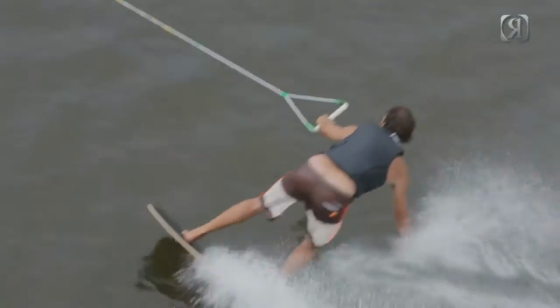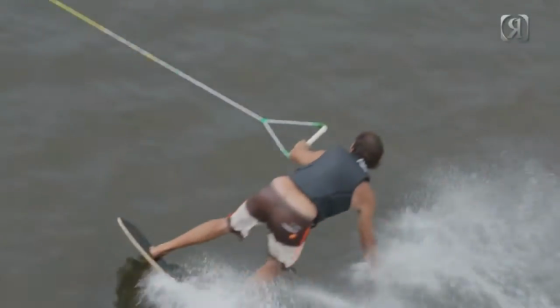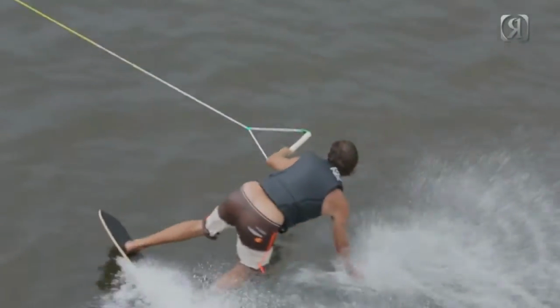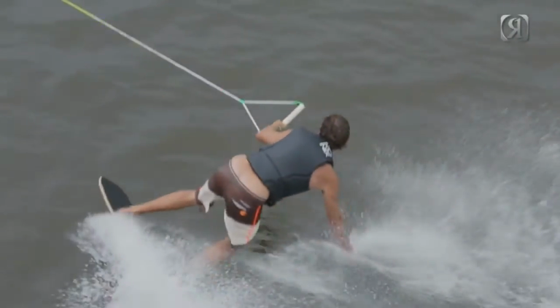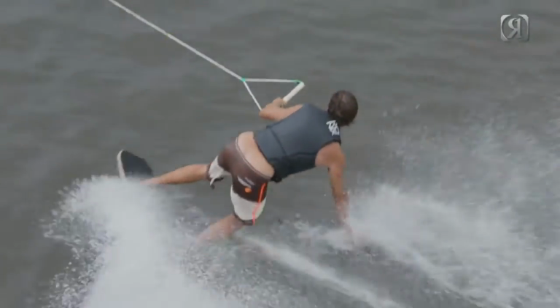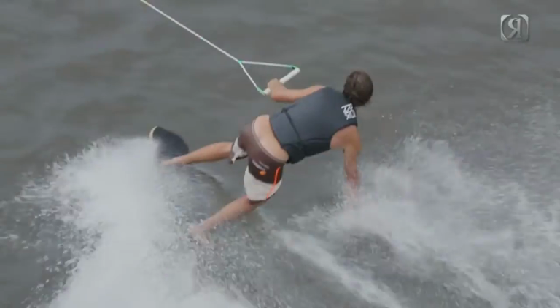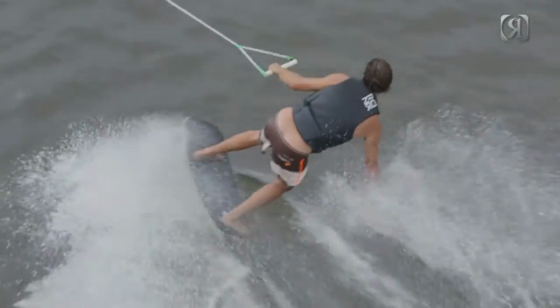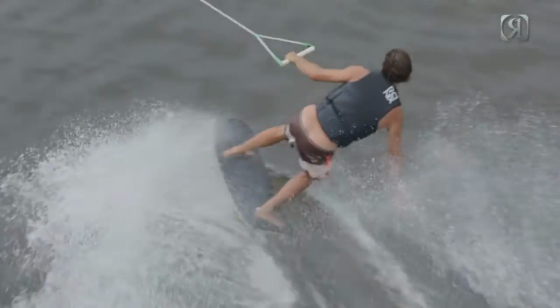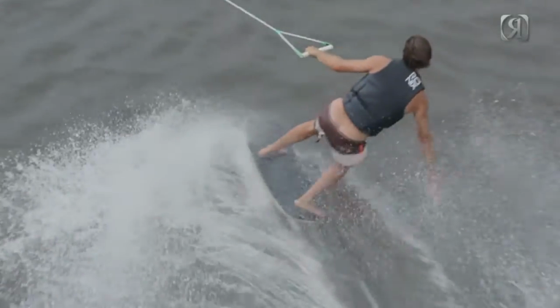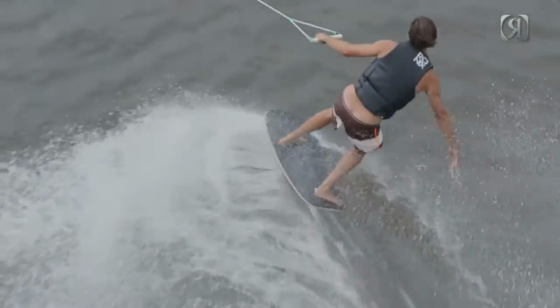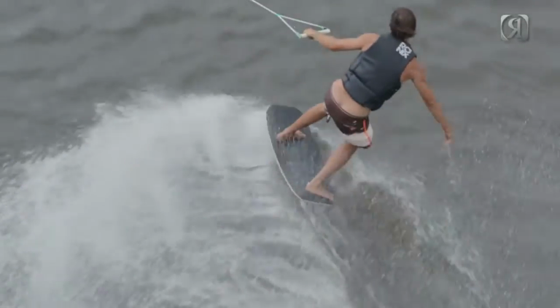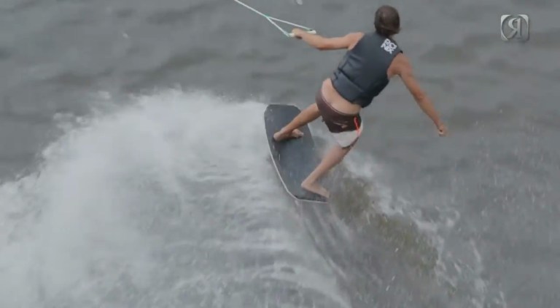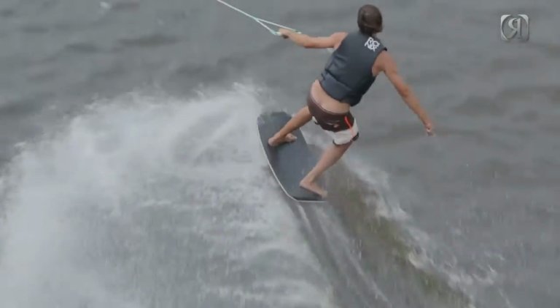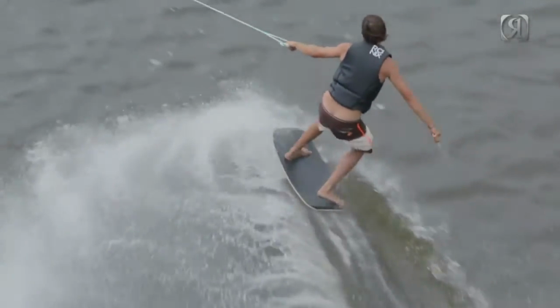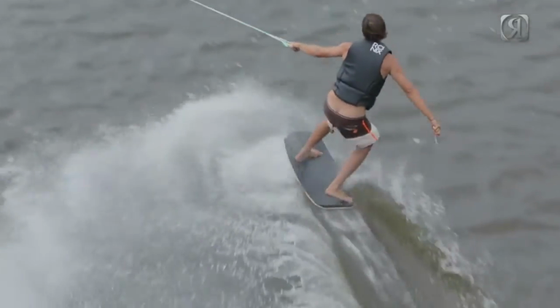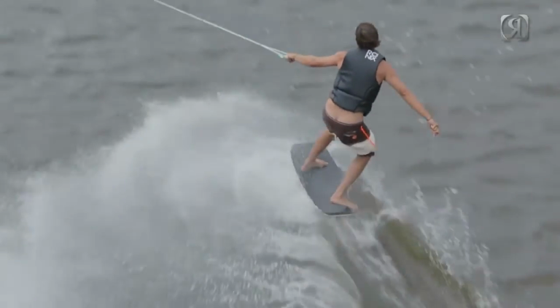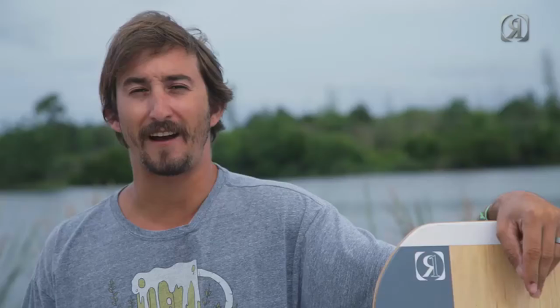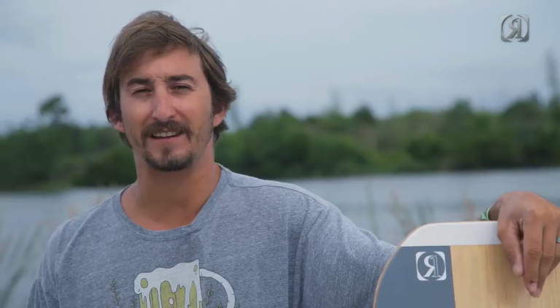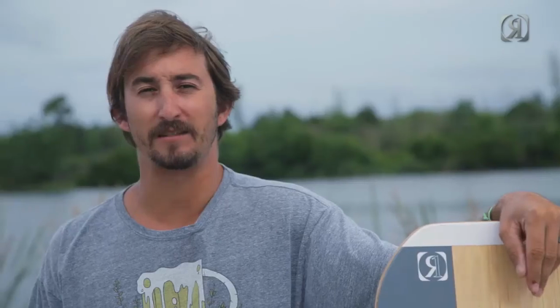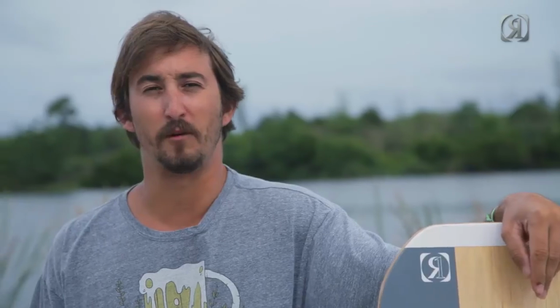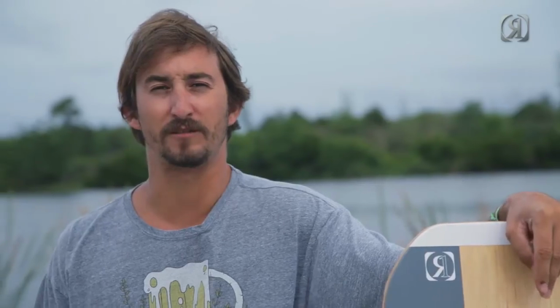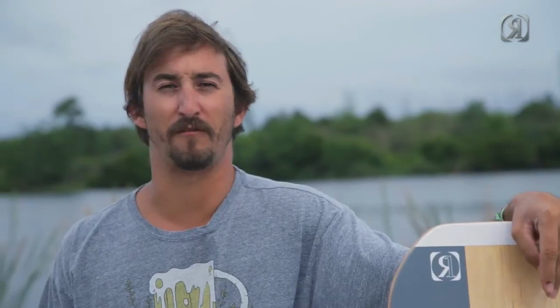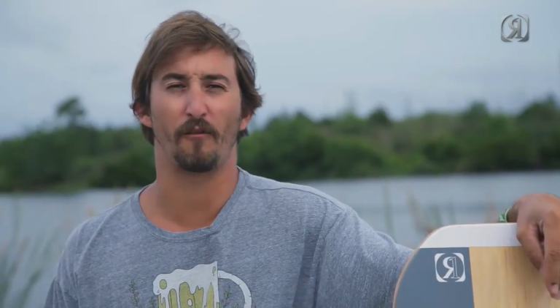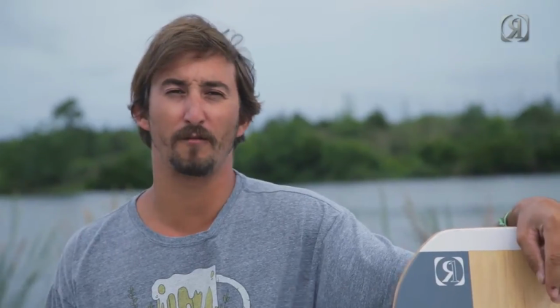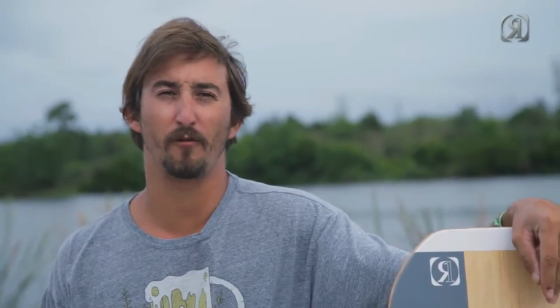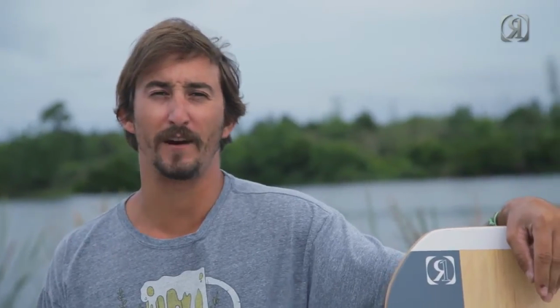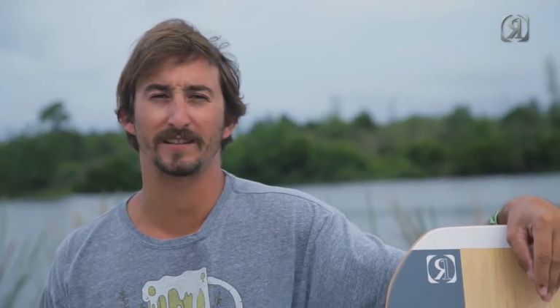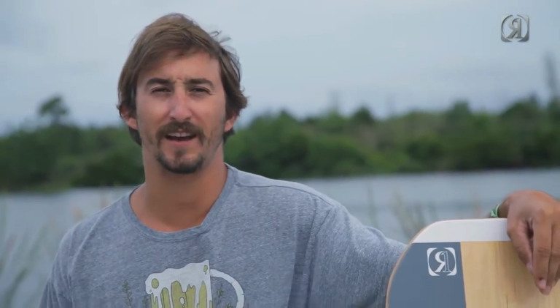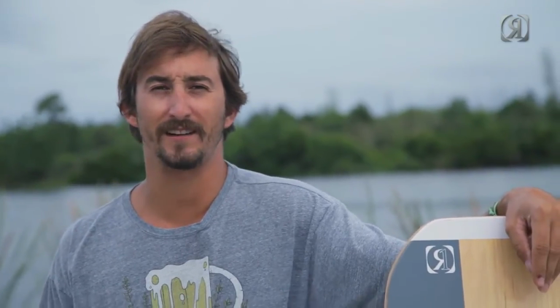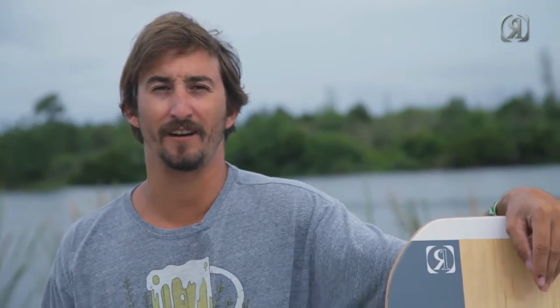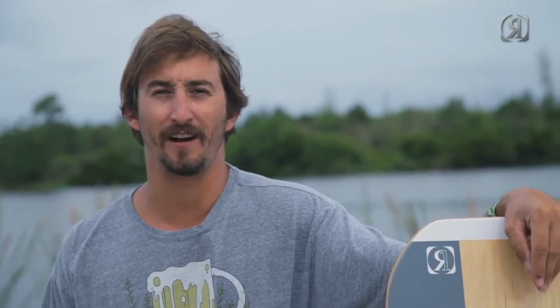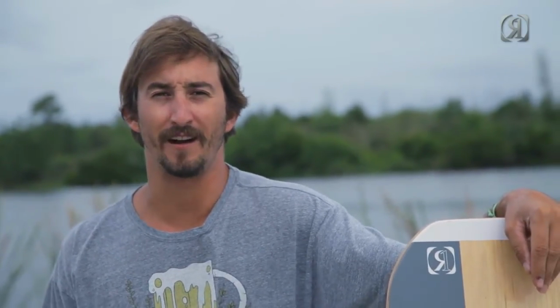Upshift the gear with our three-fin fast, most affordable wake skate in our line.